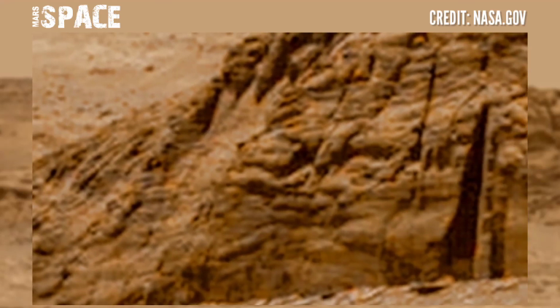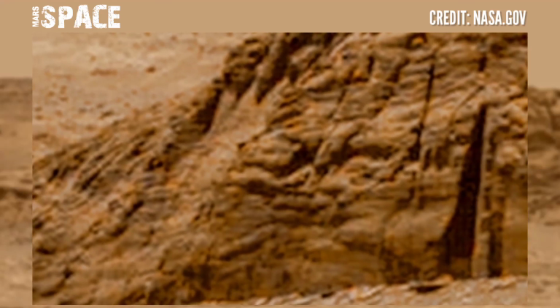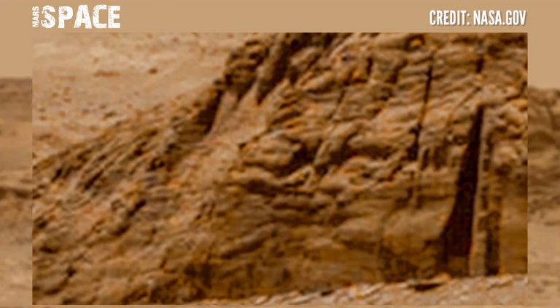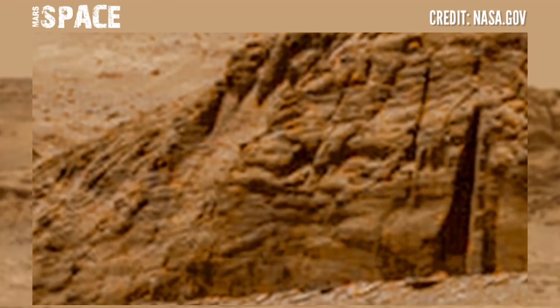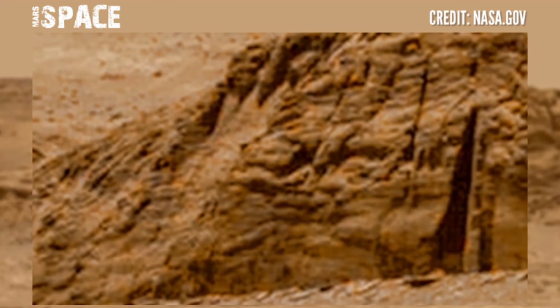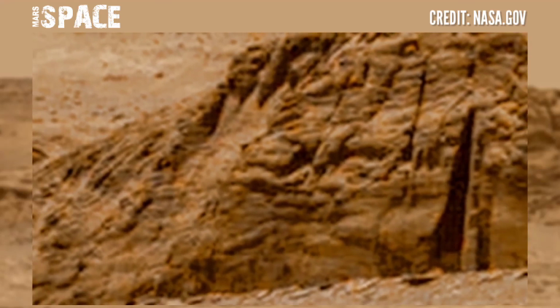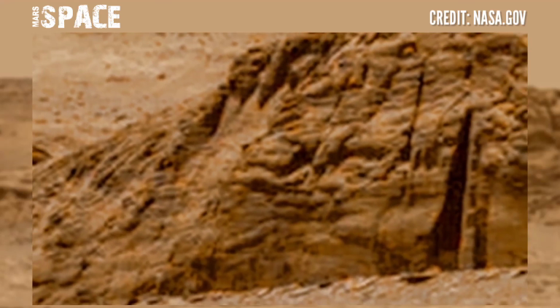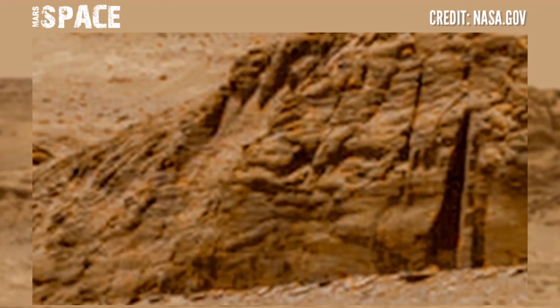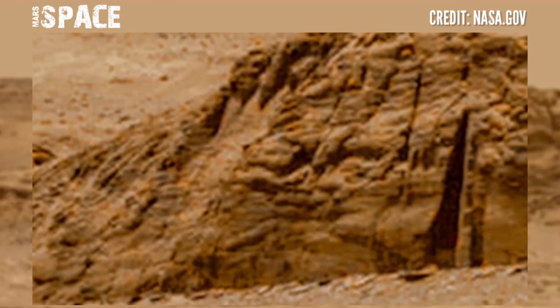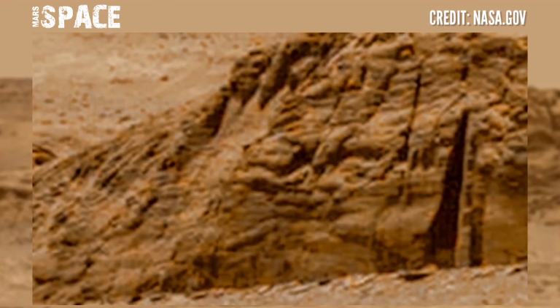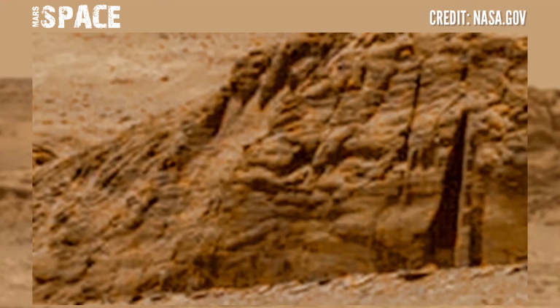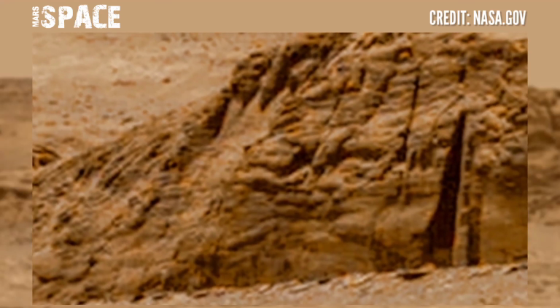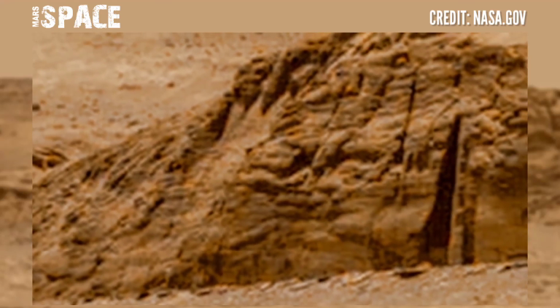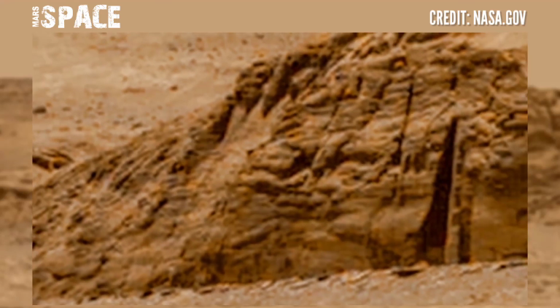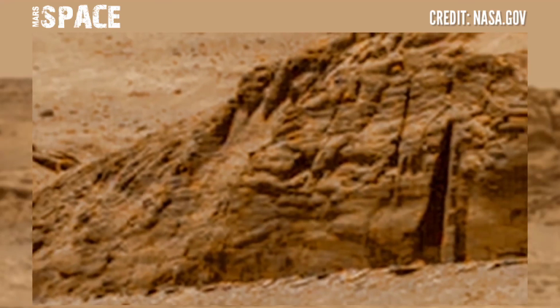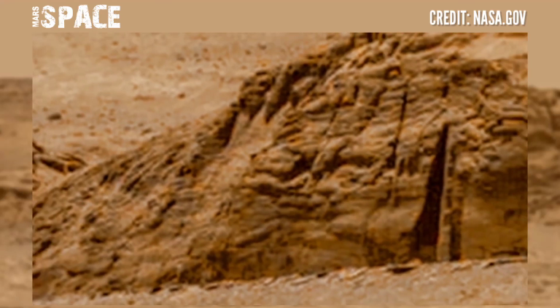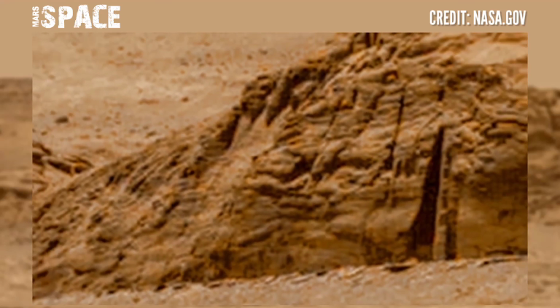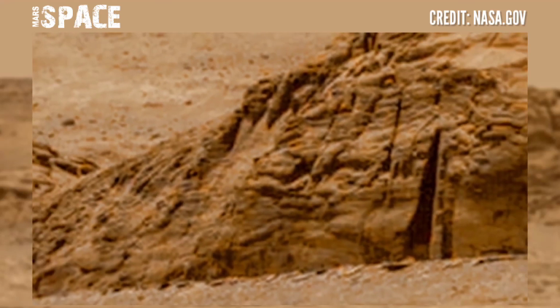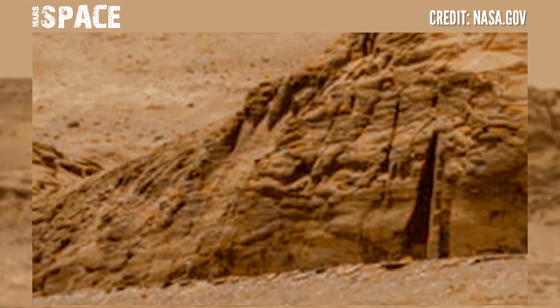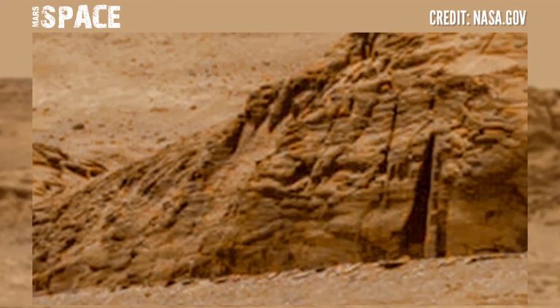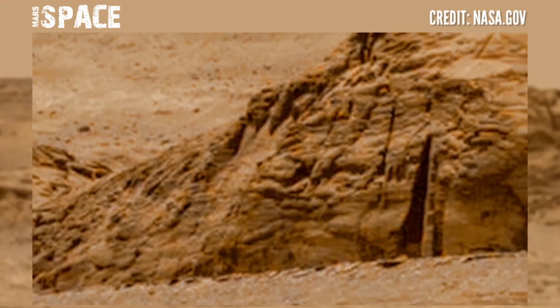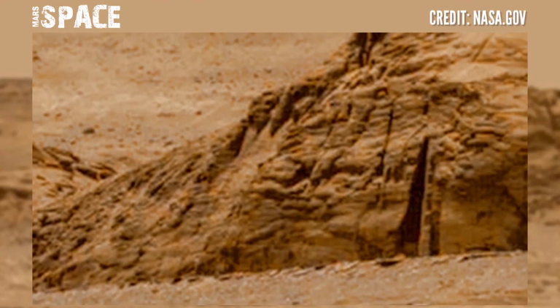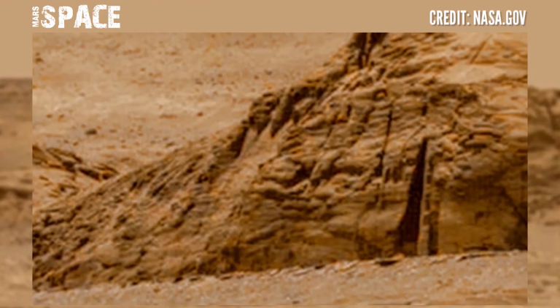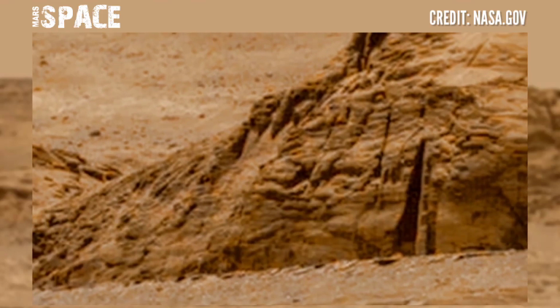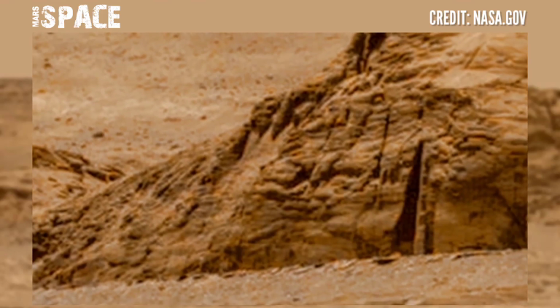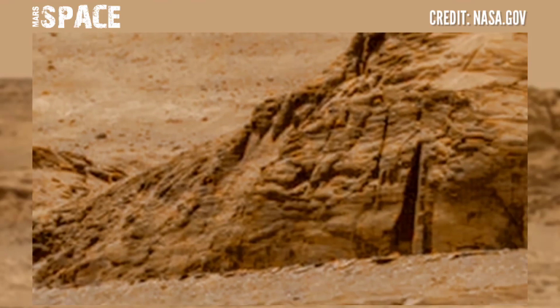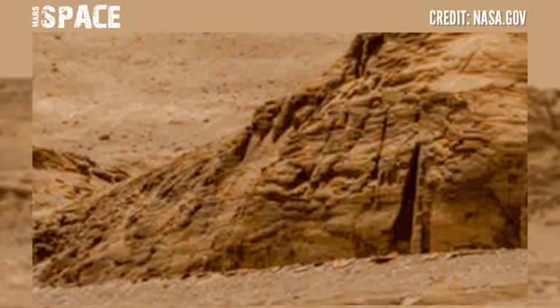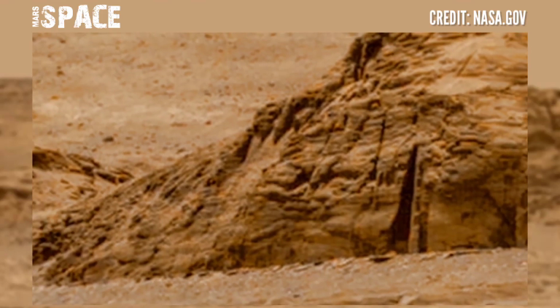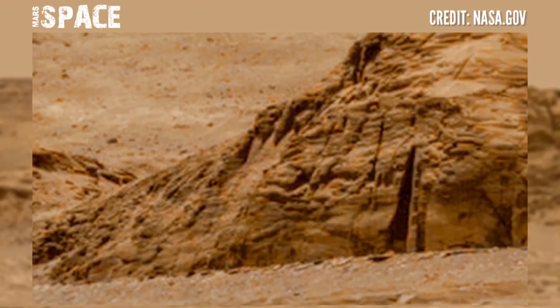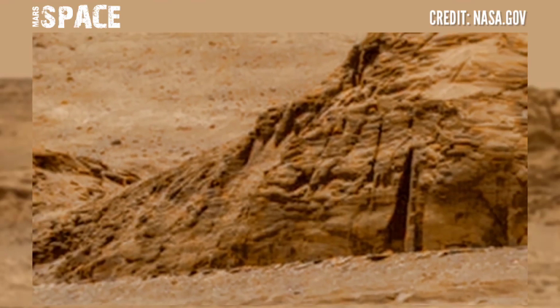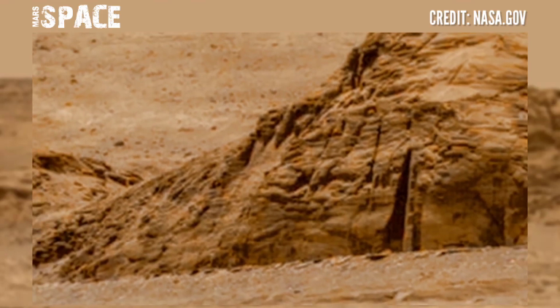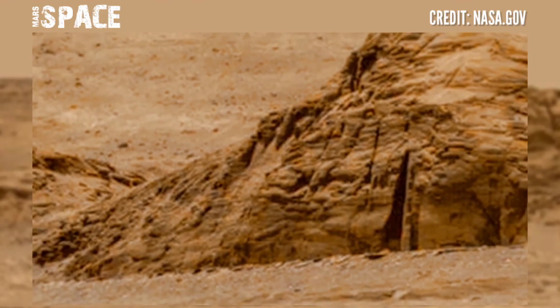If you like my video, hit thumbs up and don't forget to share with your friends. Stay connected with Mars Space. Thanks for watching.